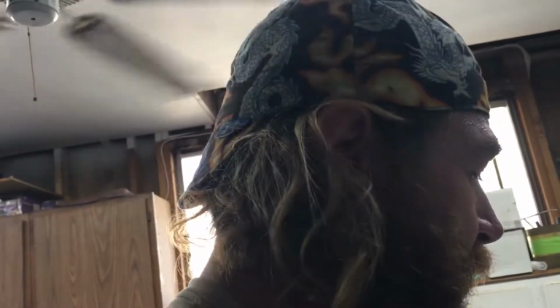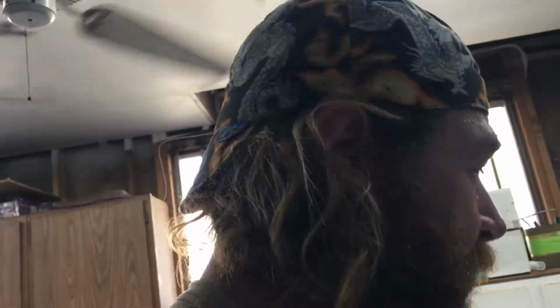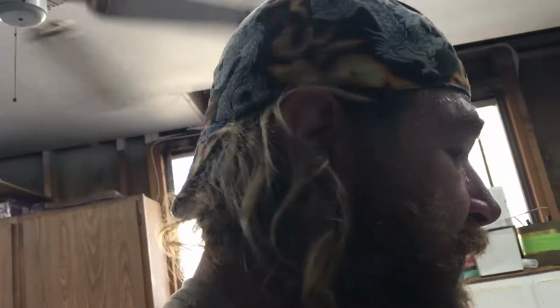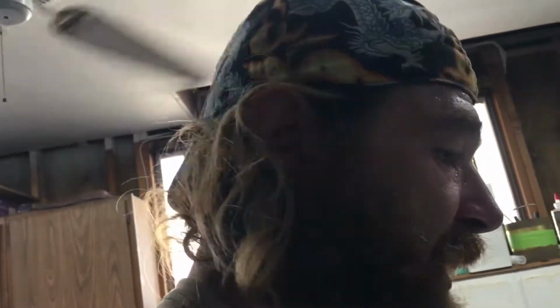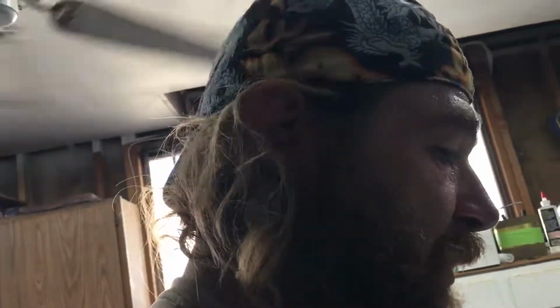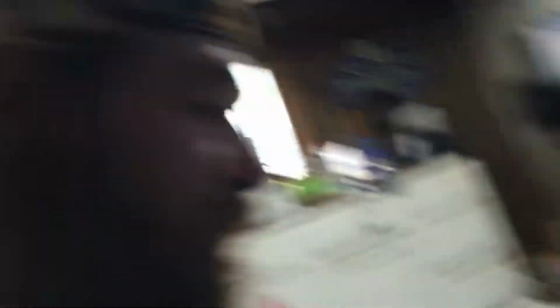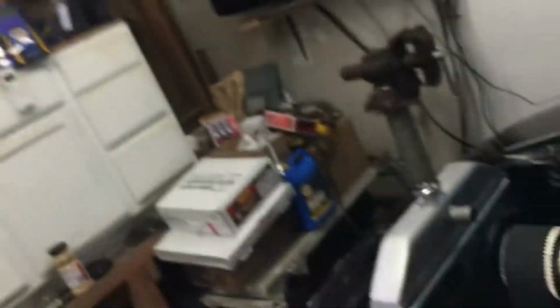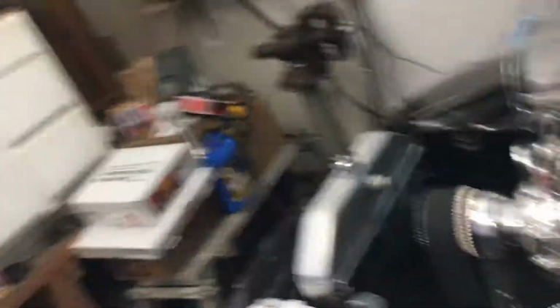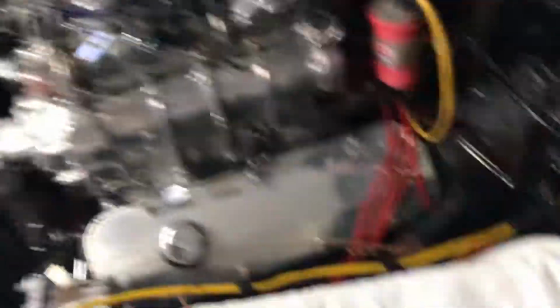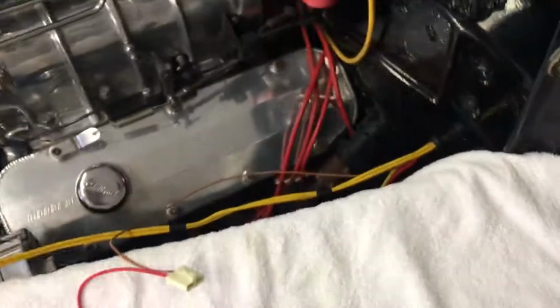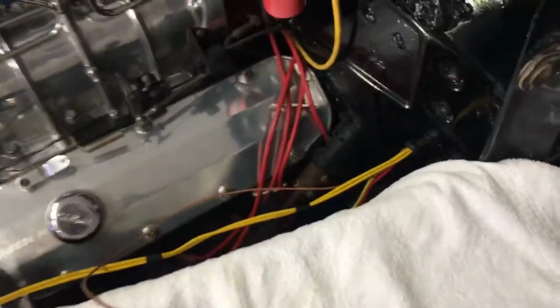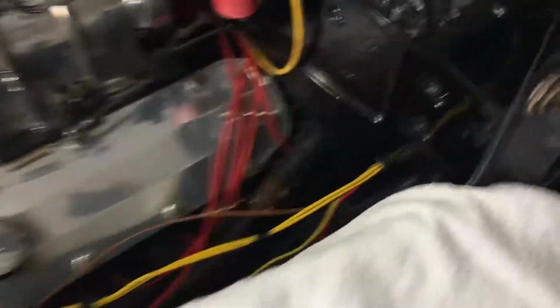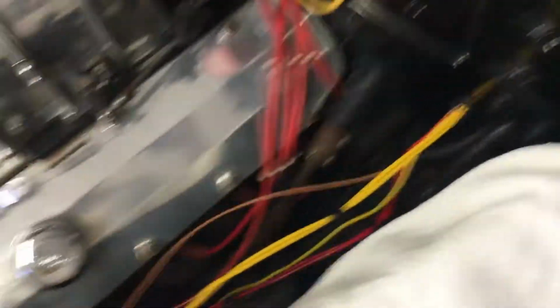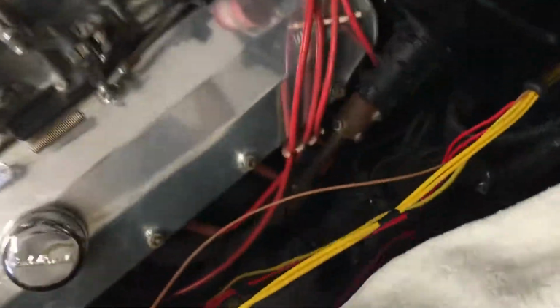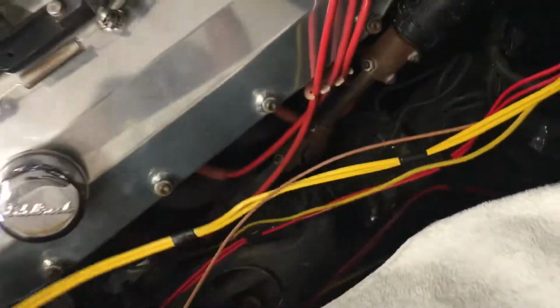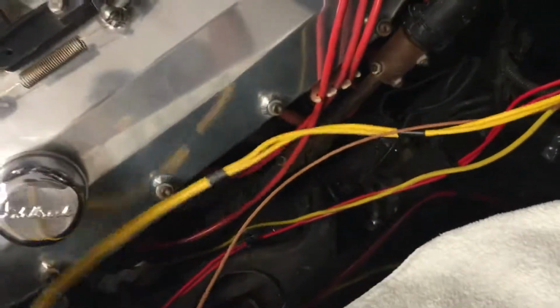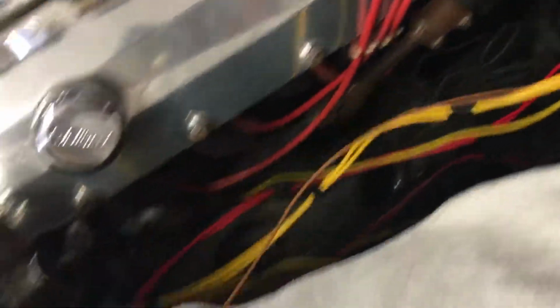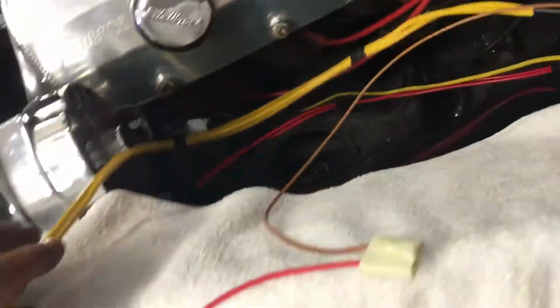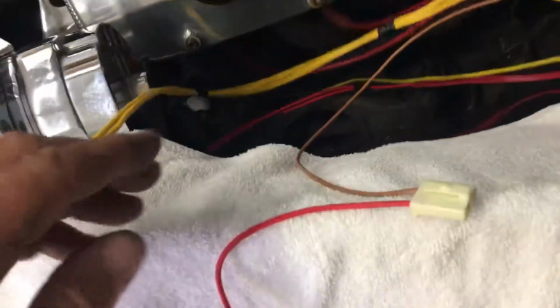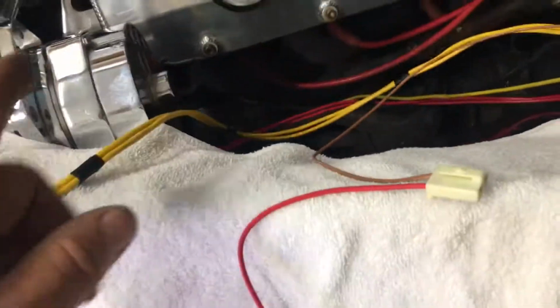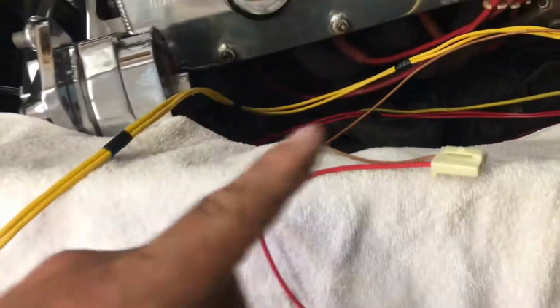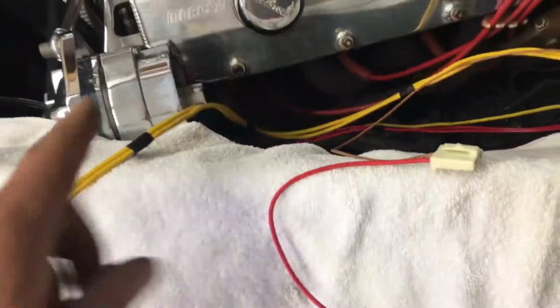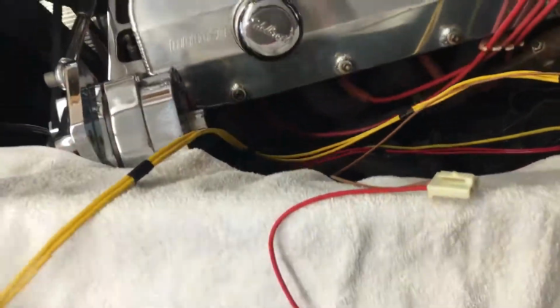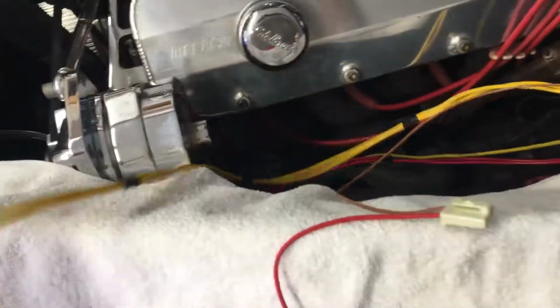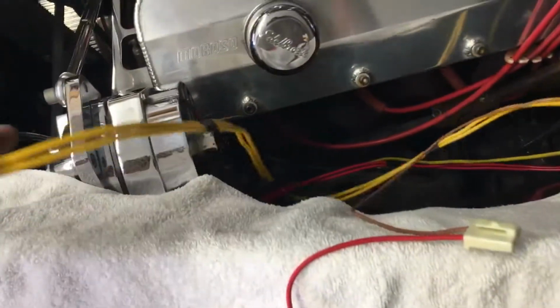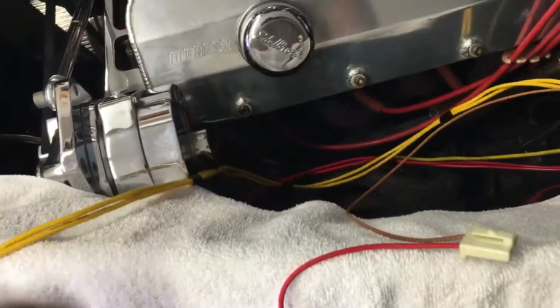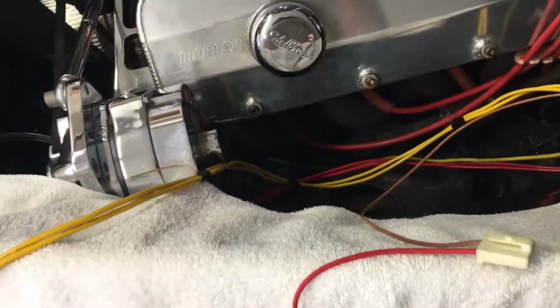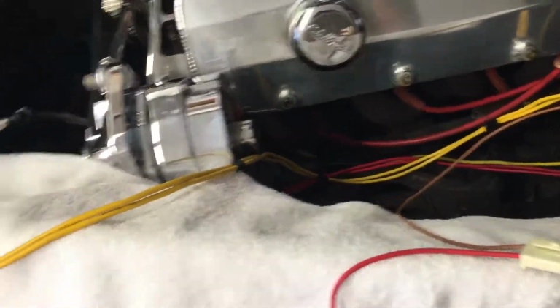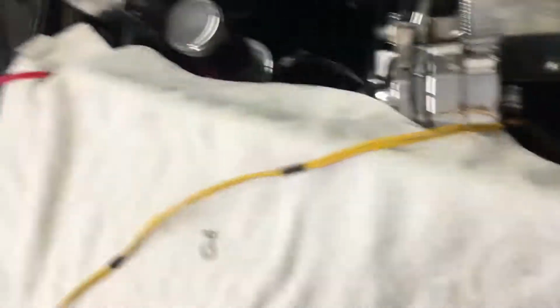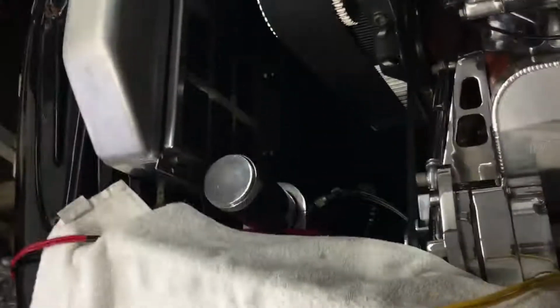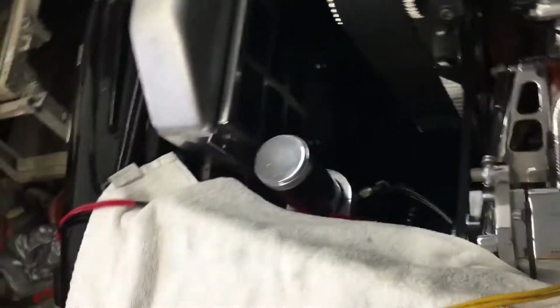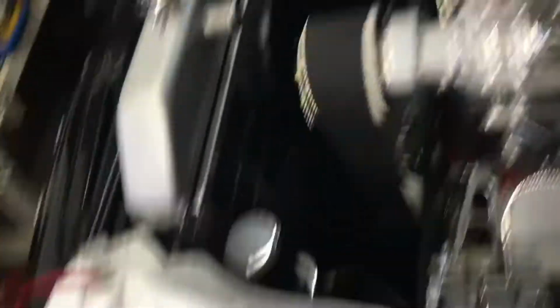Anyway, enough of that rant — back to cleaning this thing up and wiring. I'm making spaghetti for dinner tonight, in case you guys are wondering. Anyway, adios!